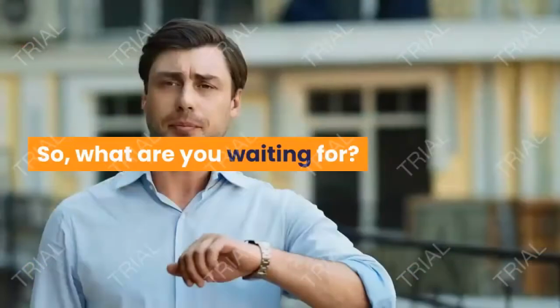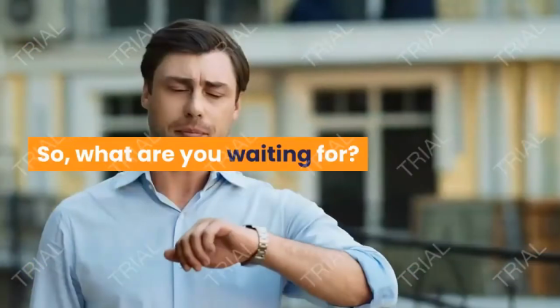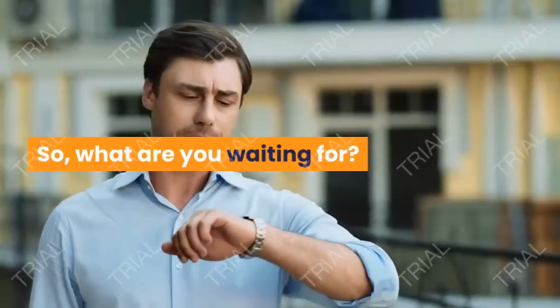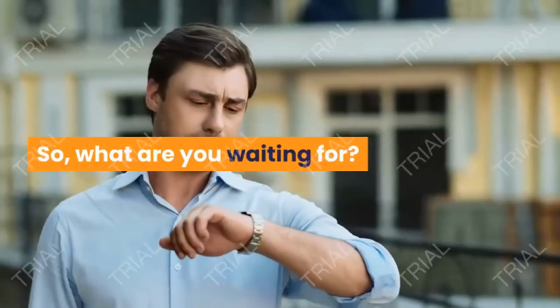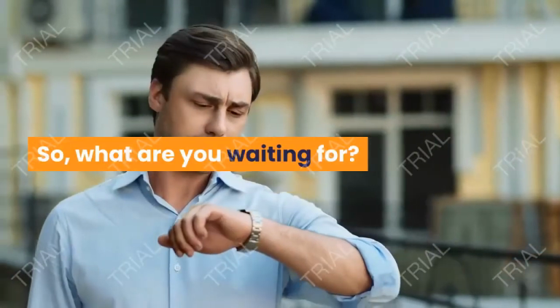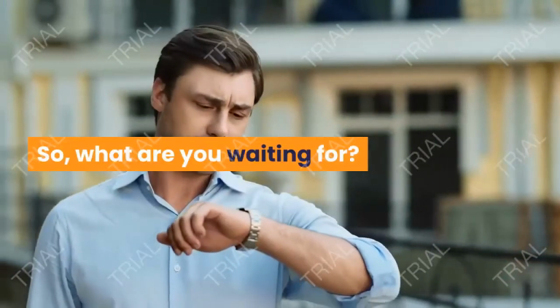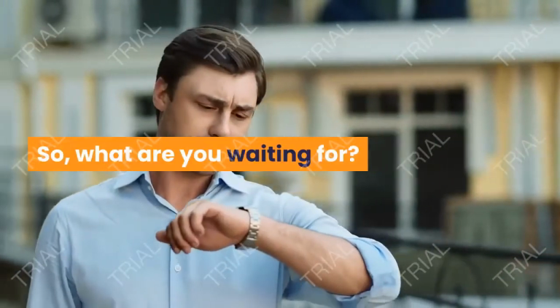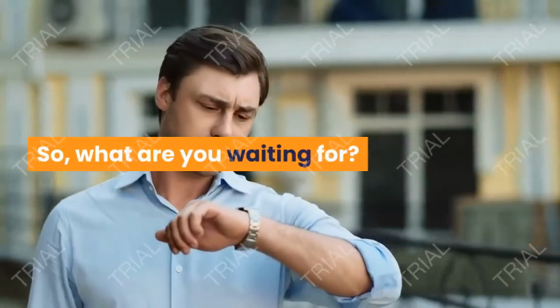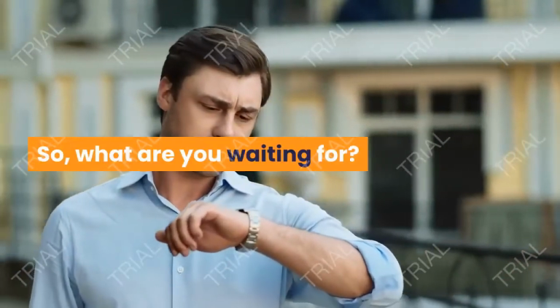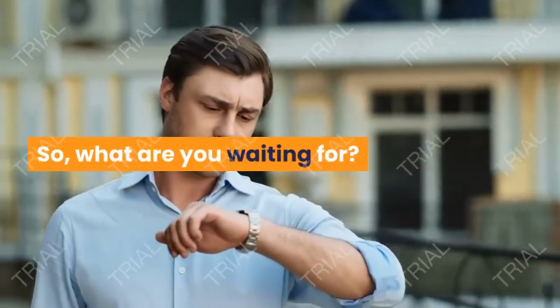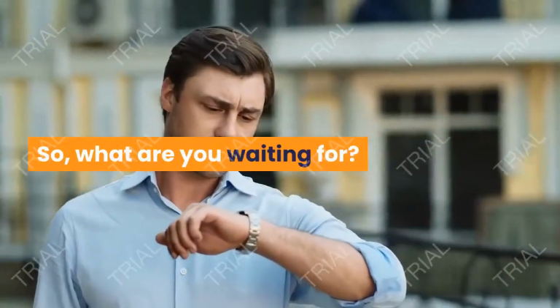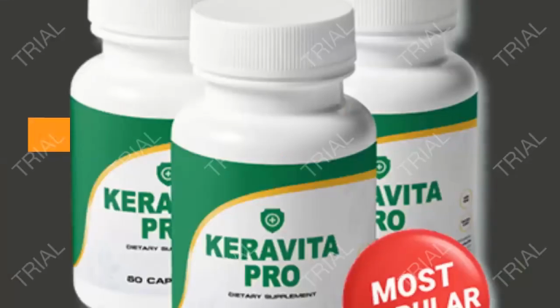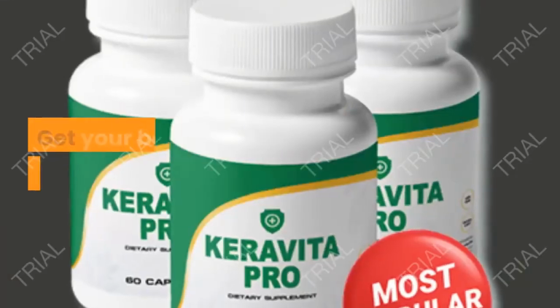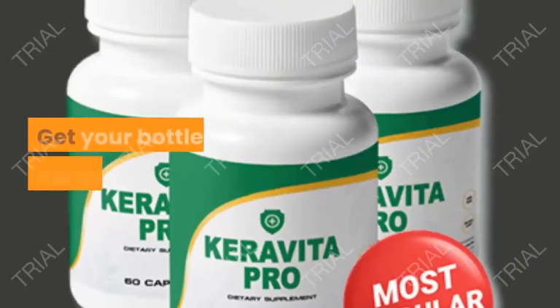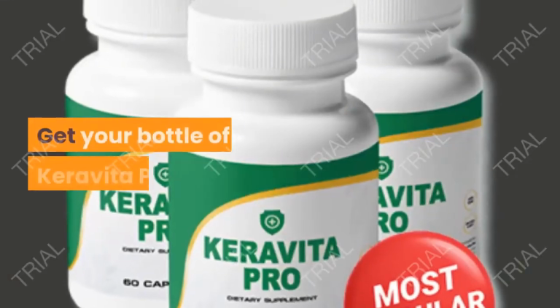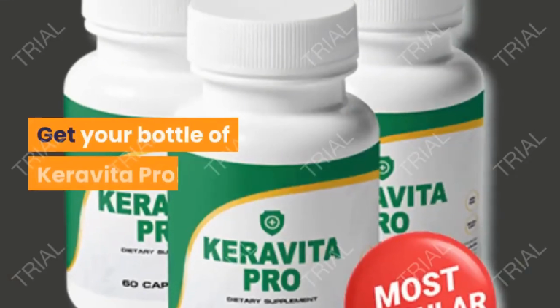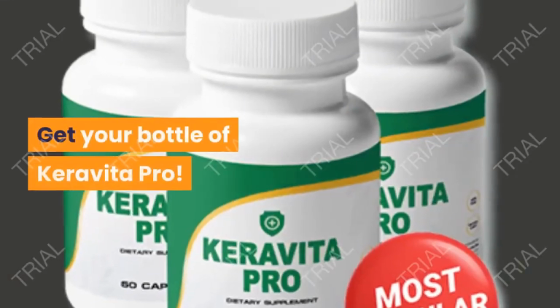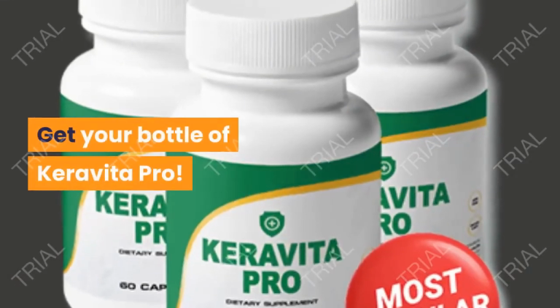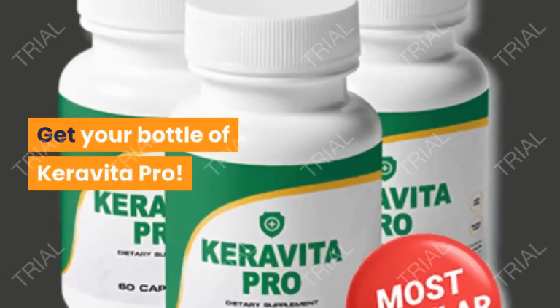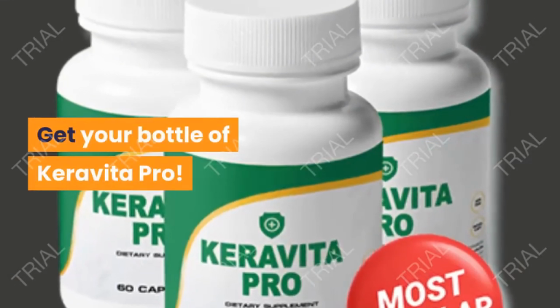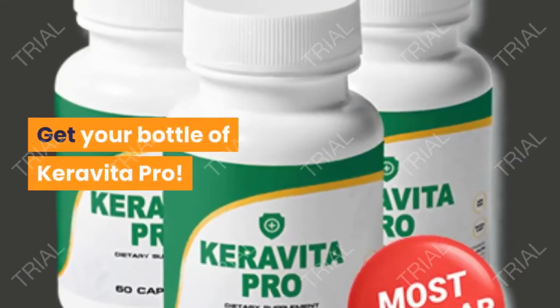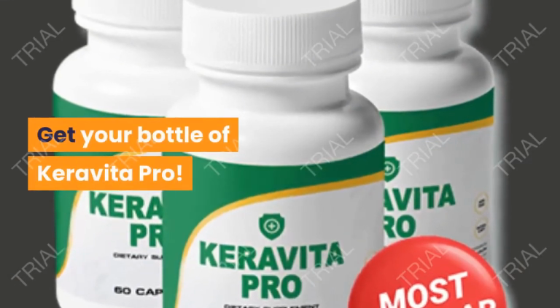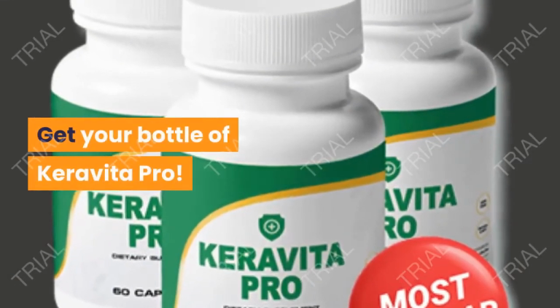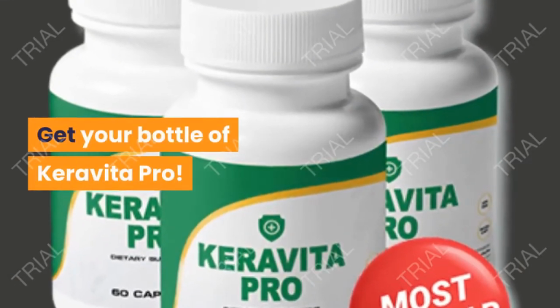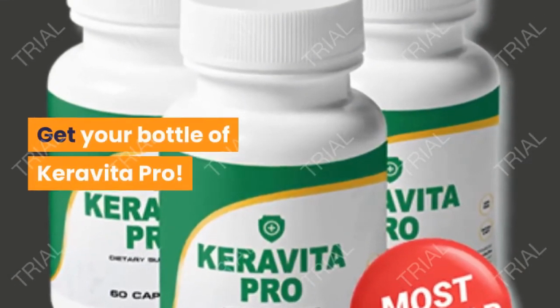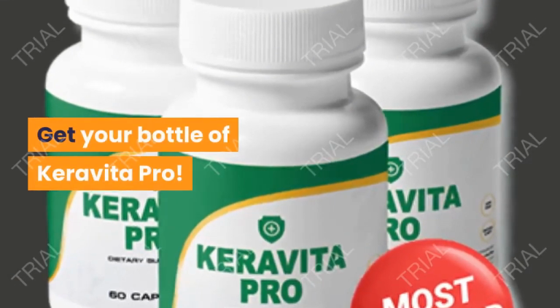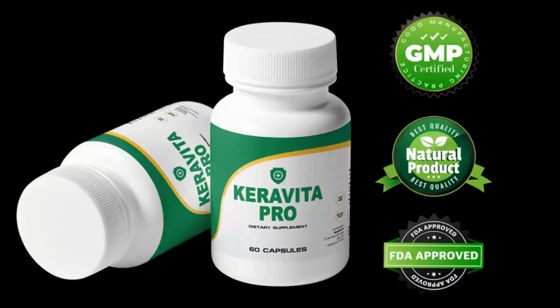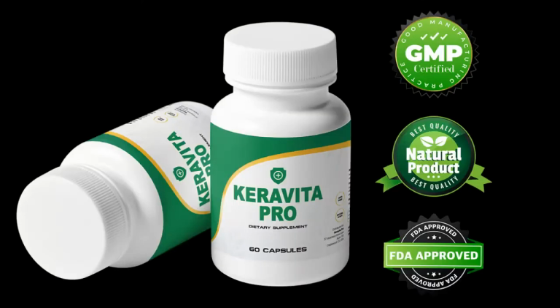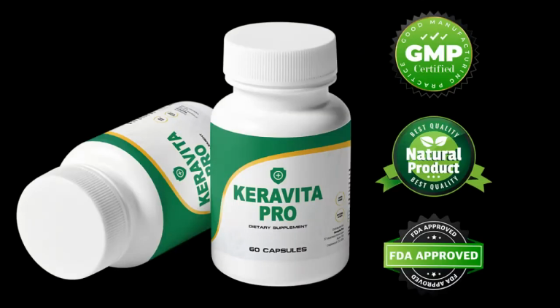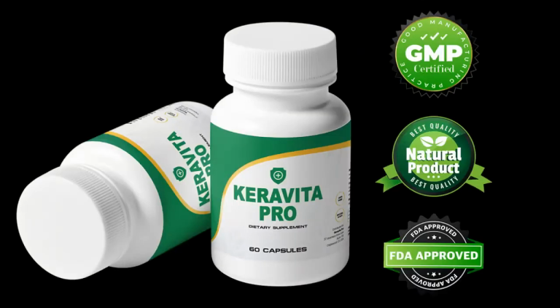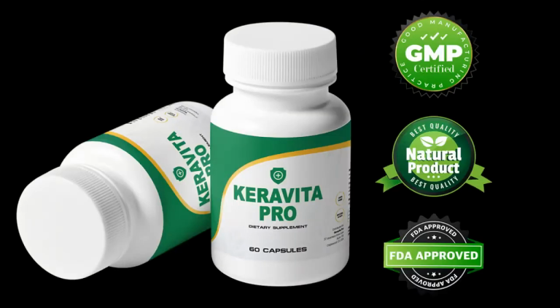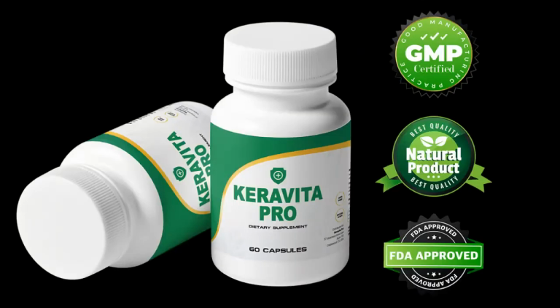So, what are you waiting for? Get your bottle of Caravita Pro.